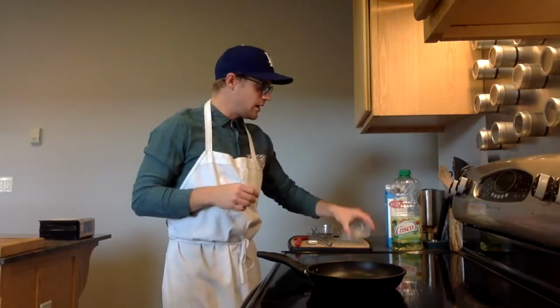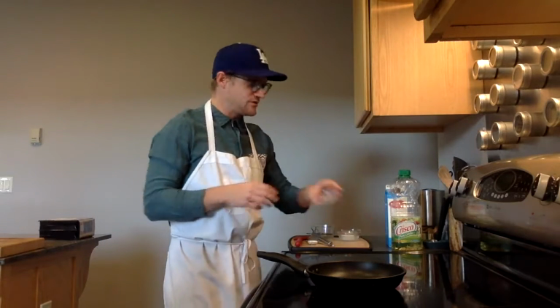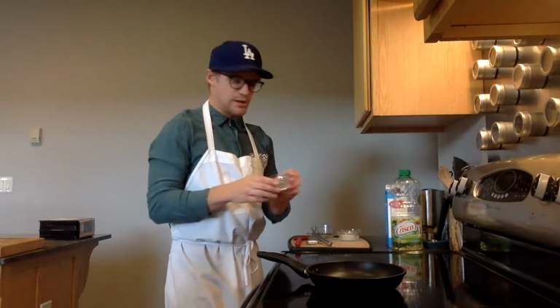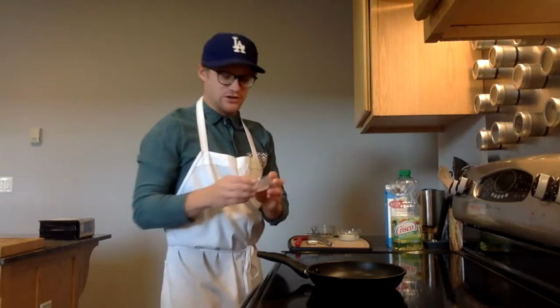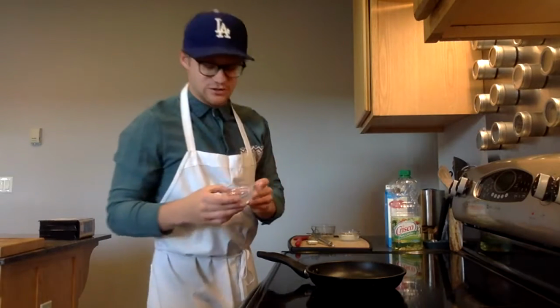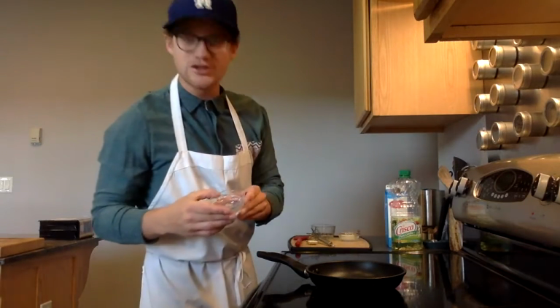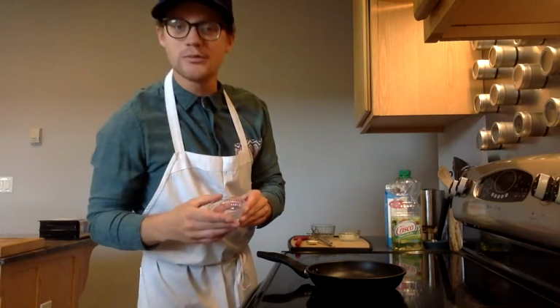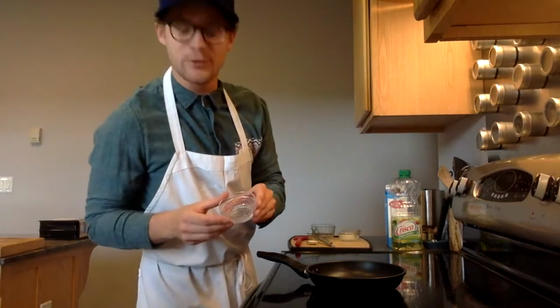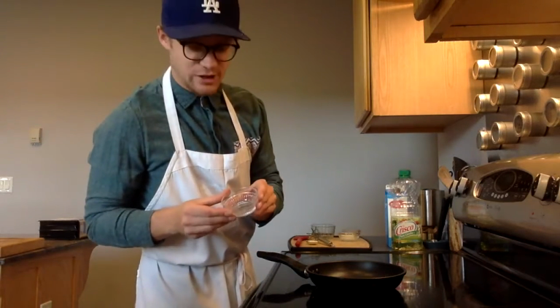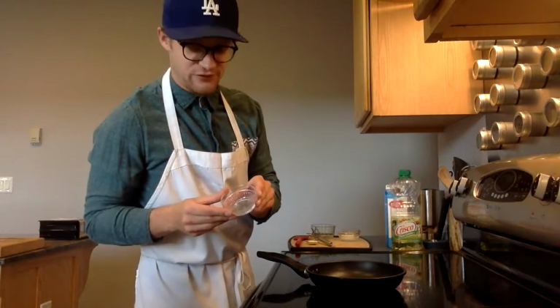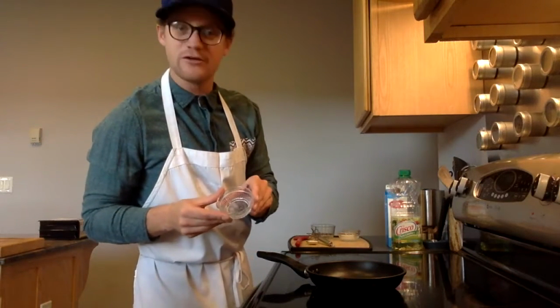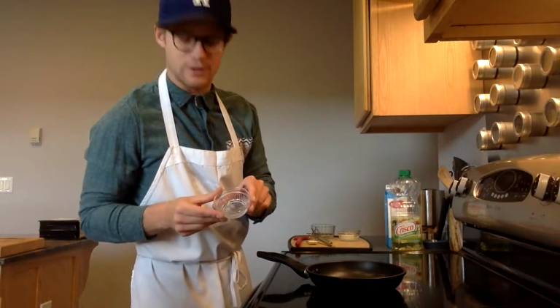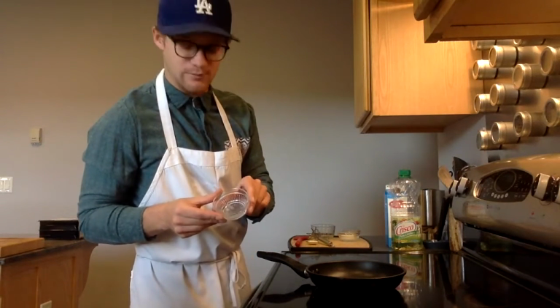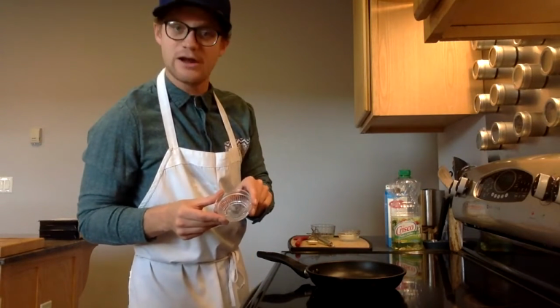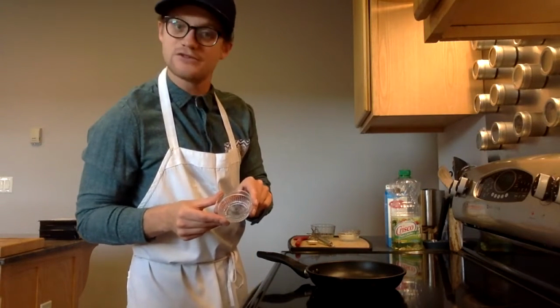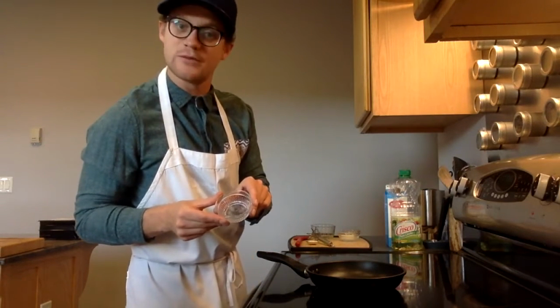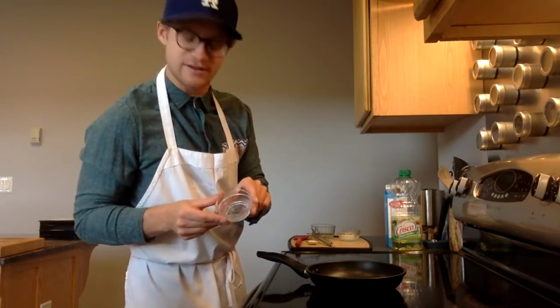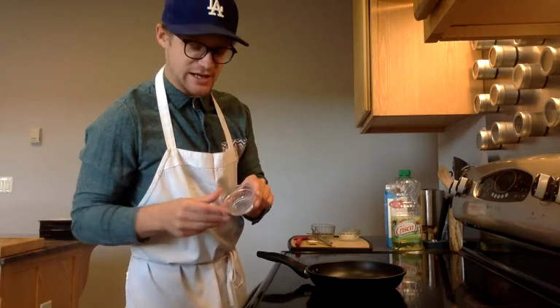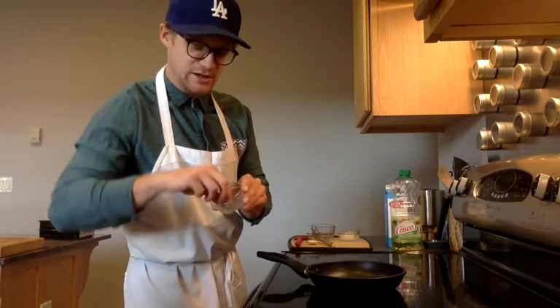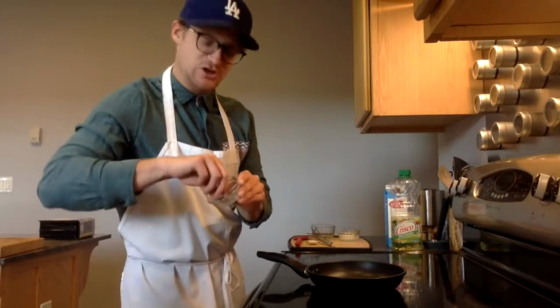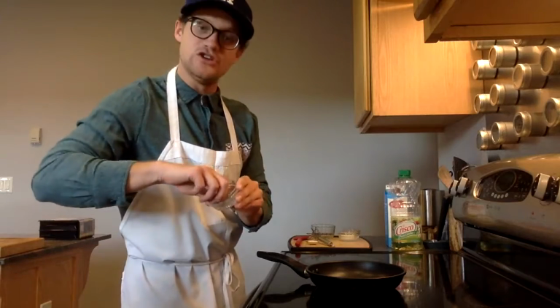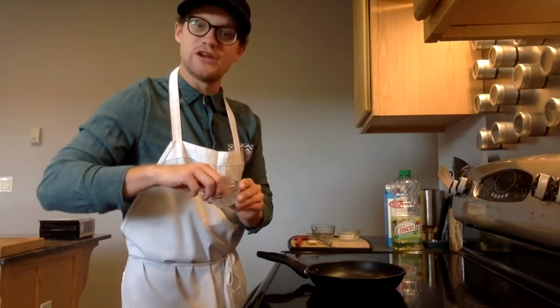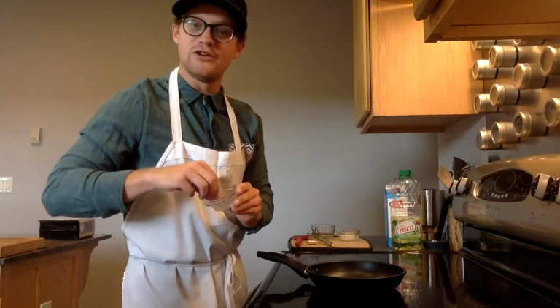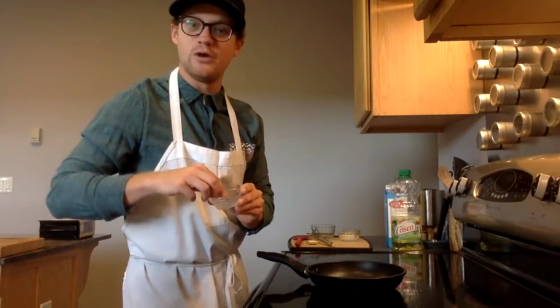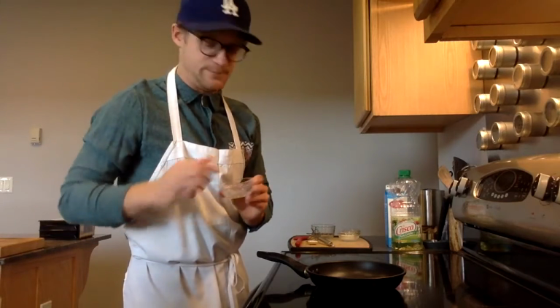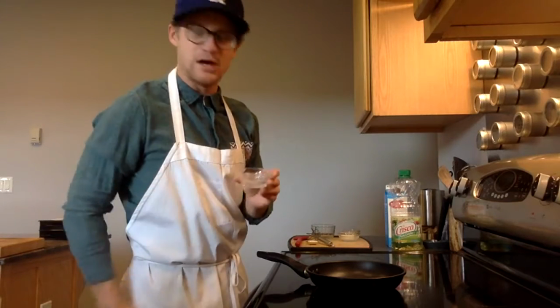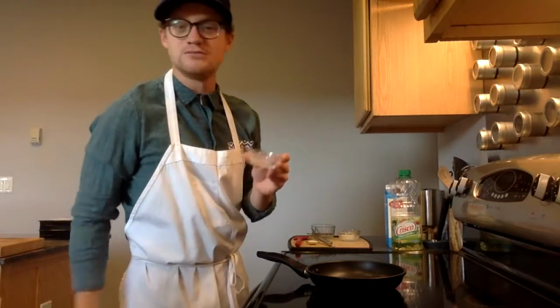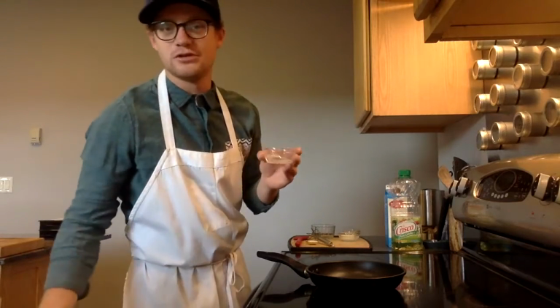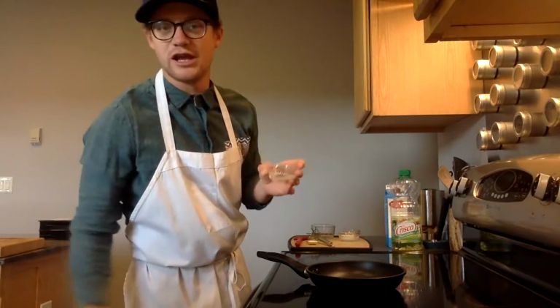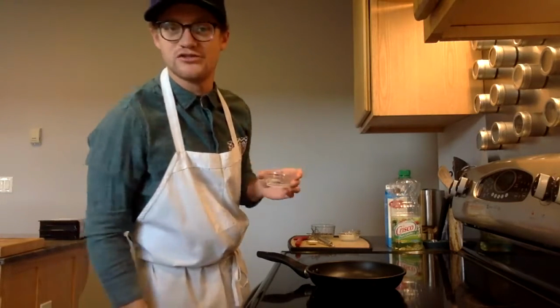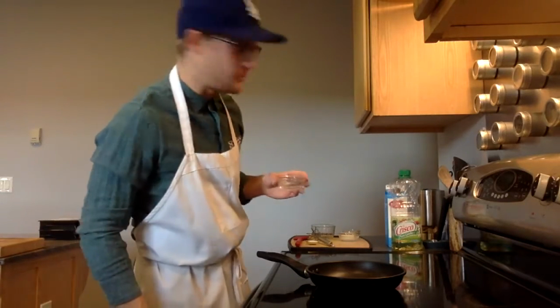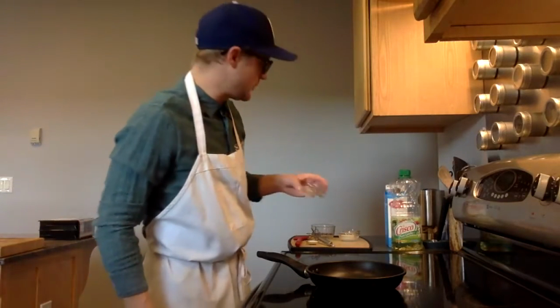Optionally, I'm going to use a little salt and pepper to help flavor my scrambled egg today. You can use whatever you want — generally, I use salt and pepper.